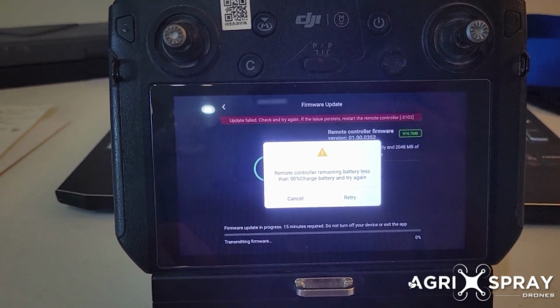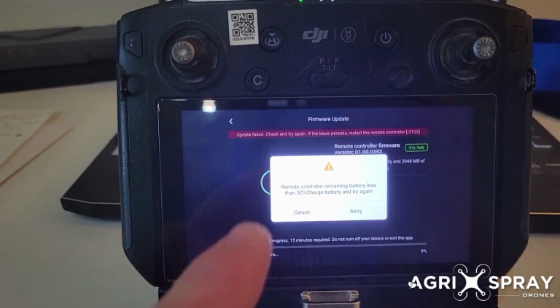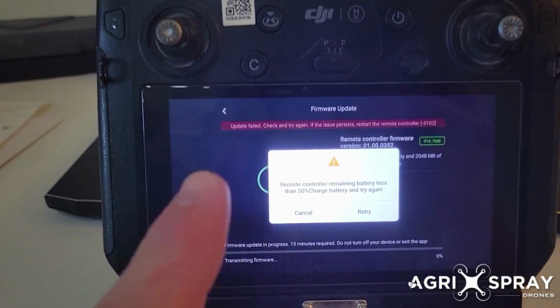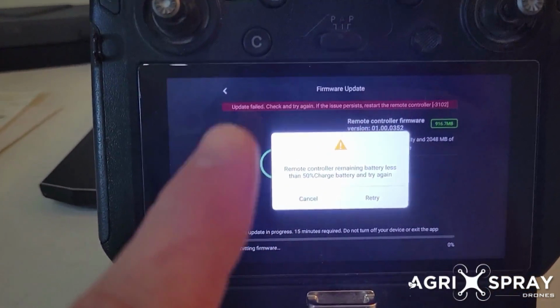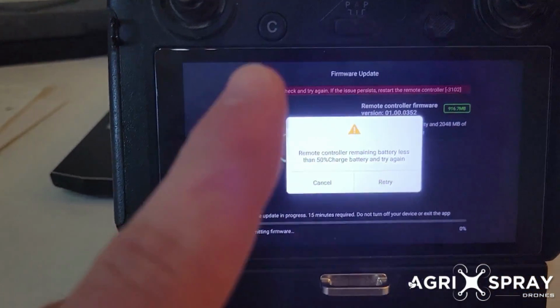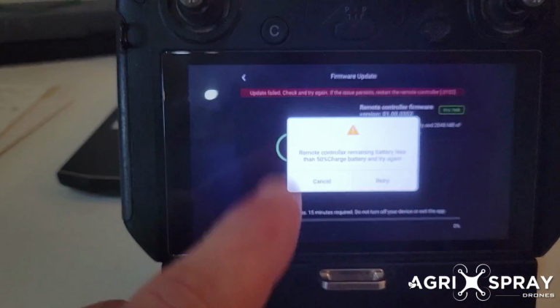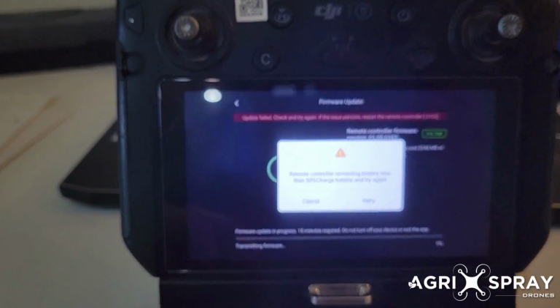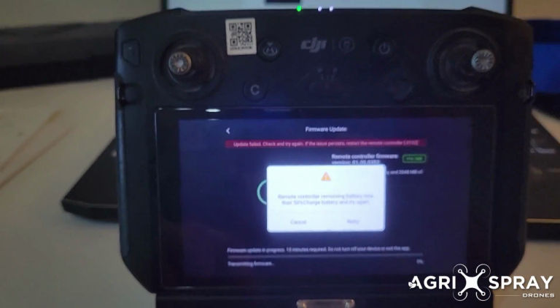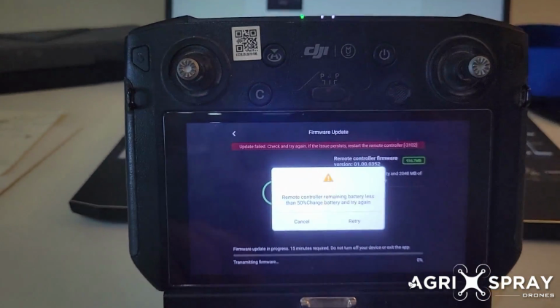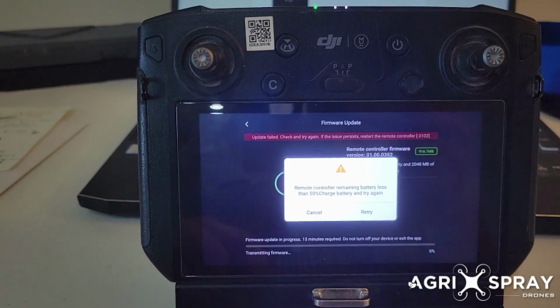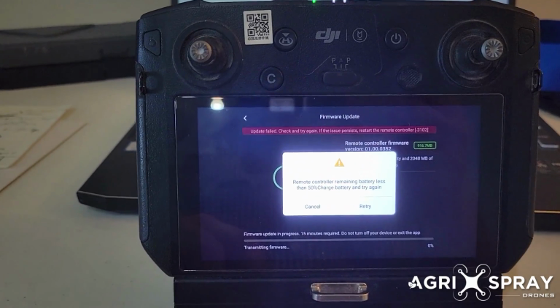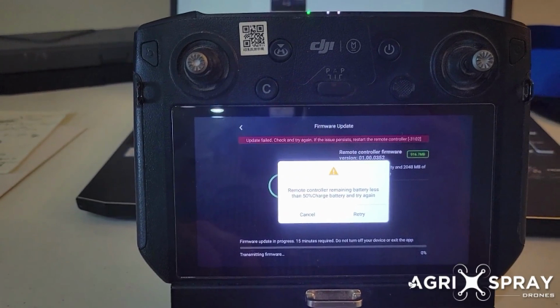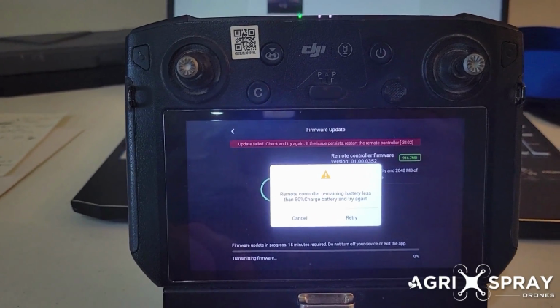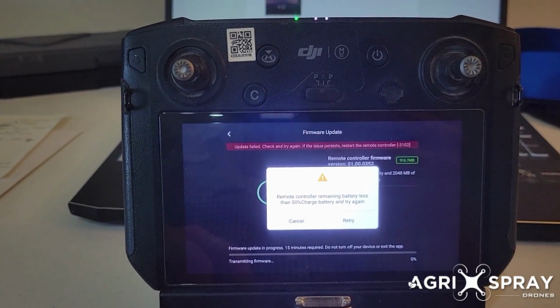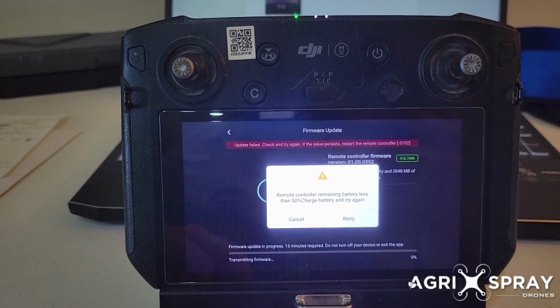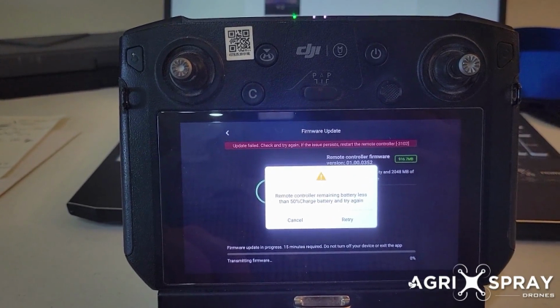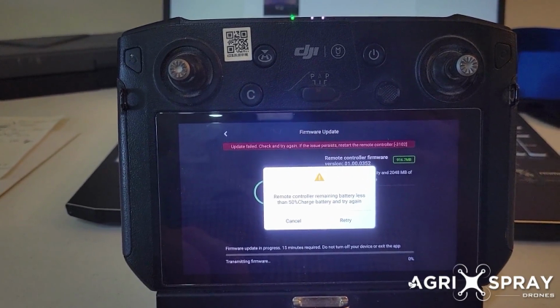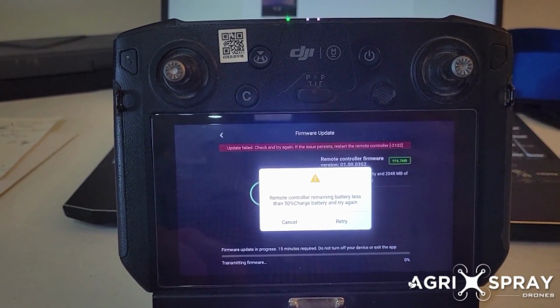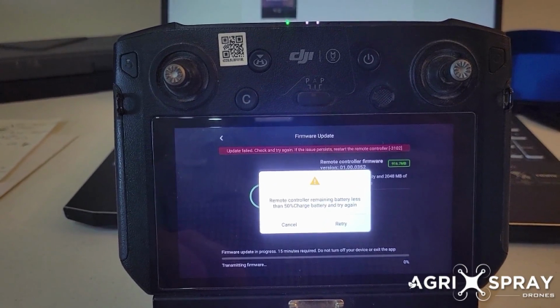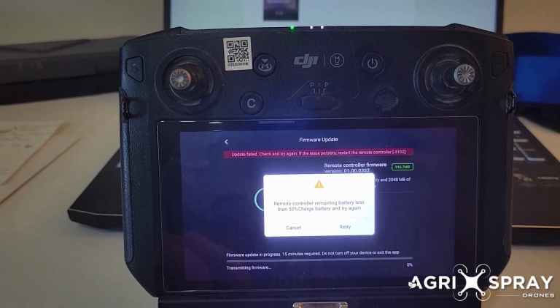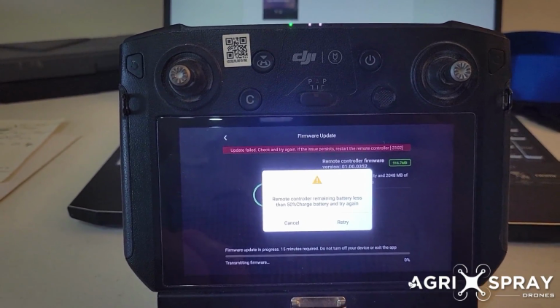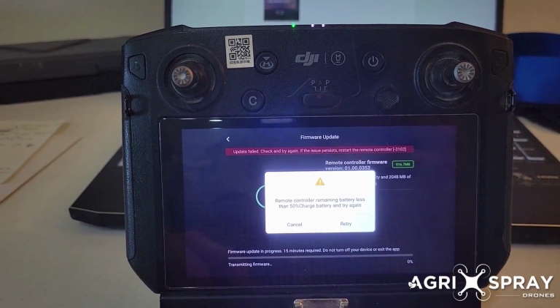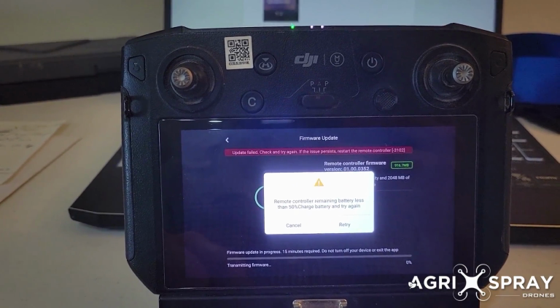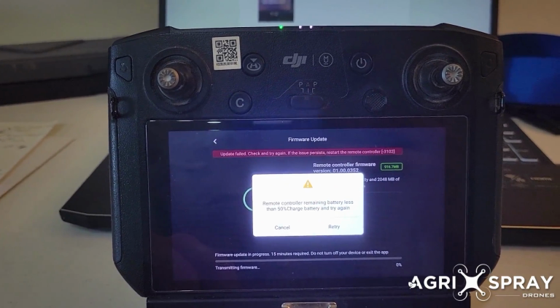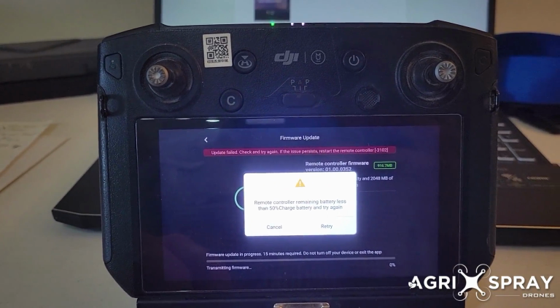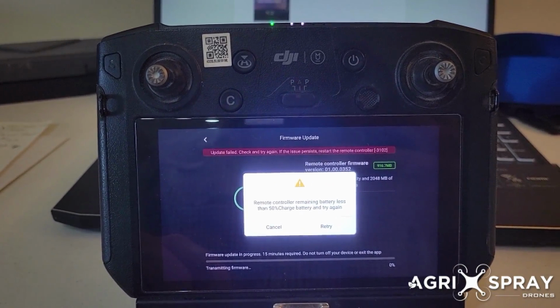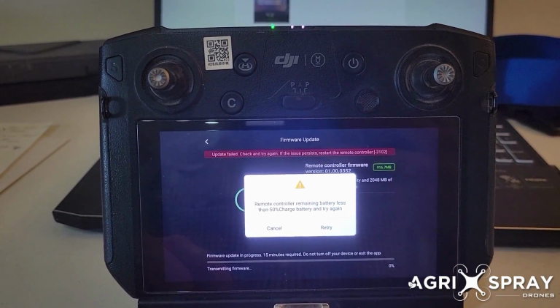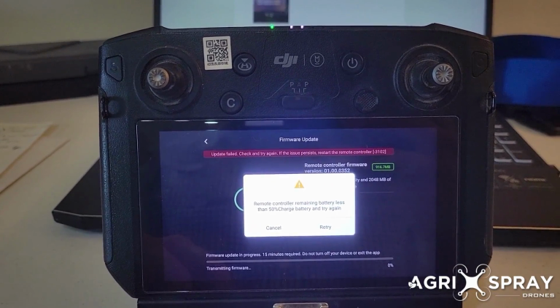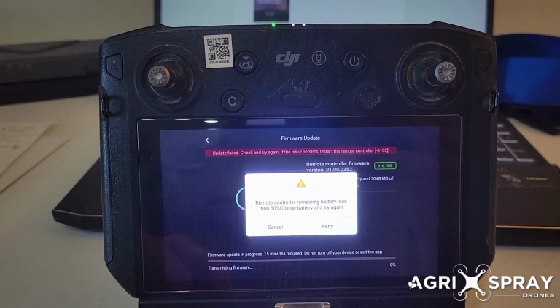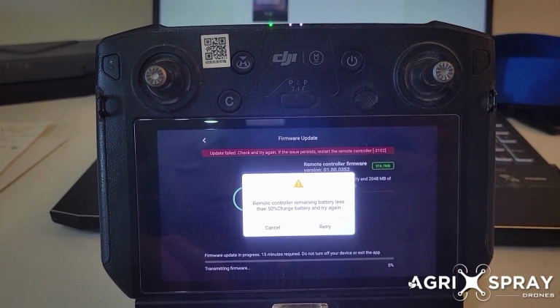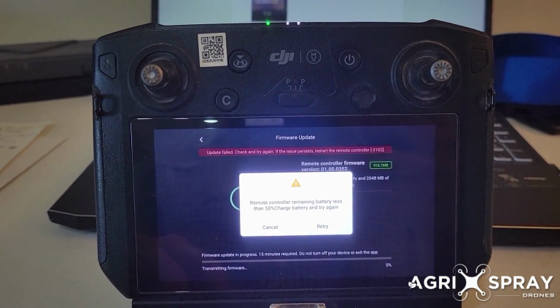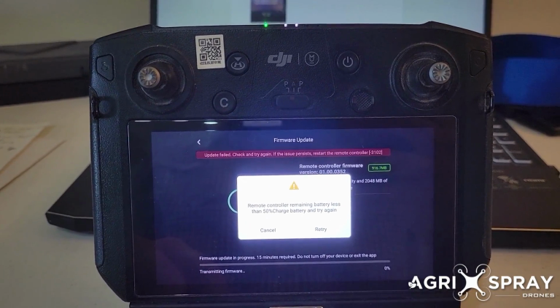You do have to have an internet connection to do this, and make sure it's a strong internet connection. Thanks.